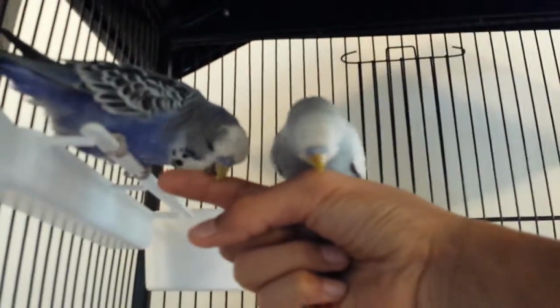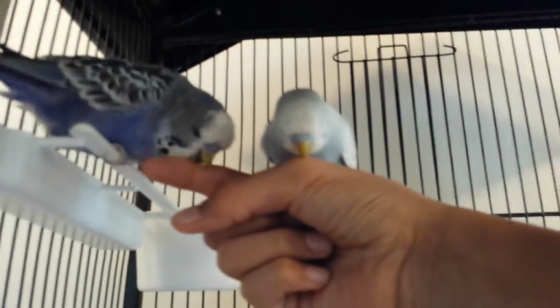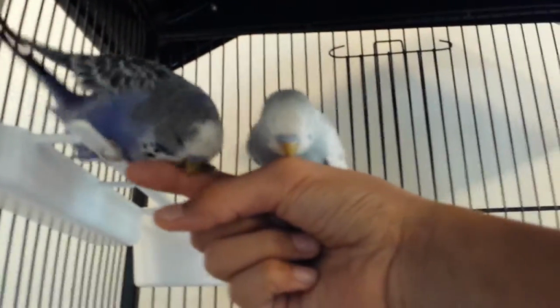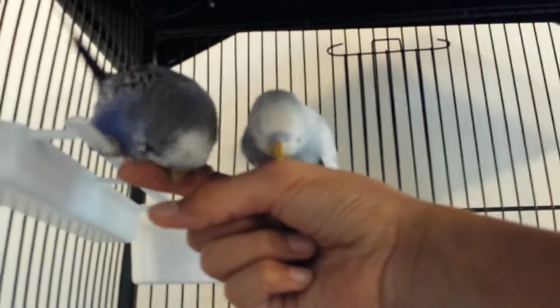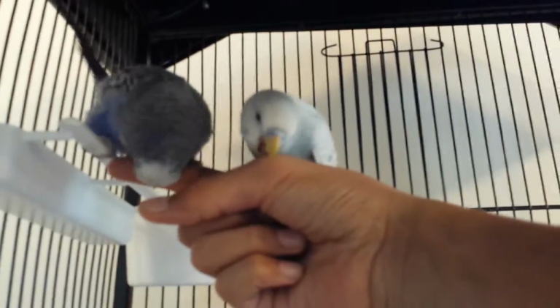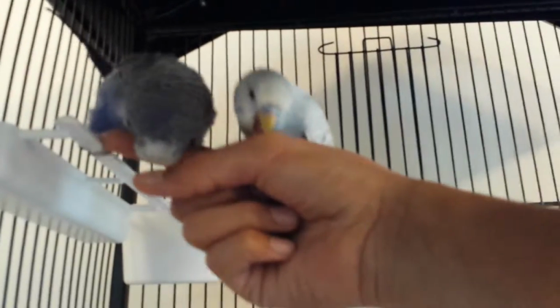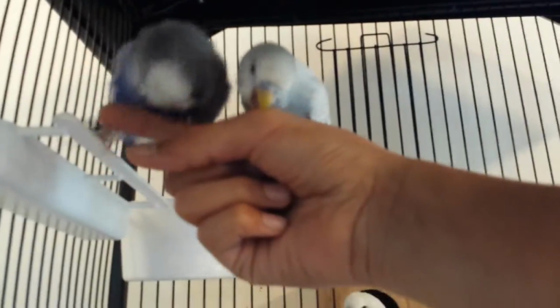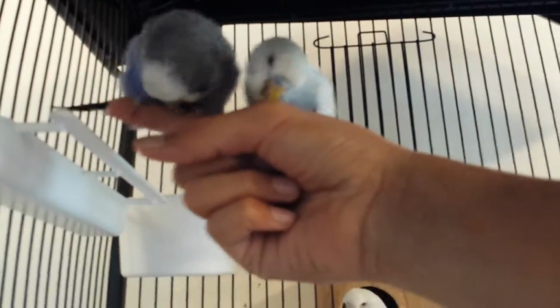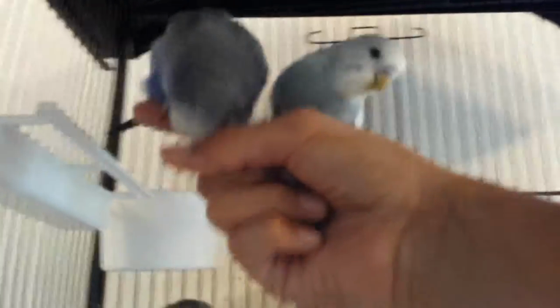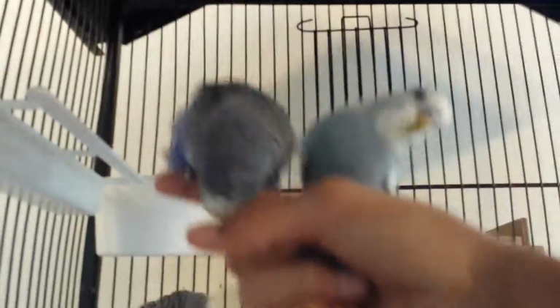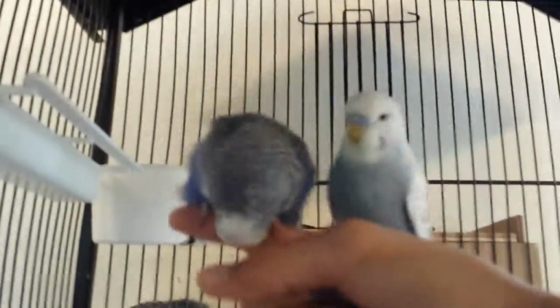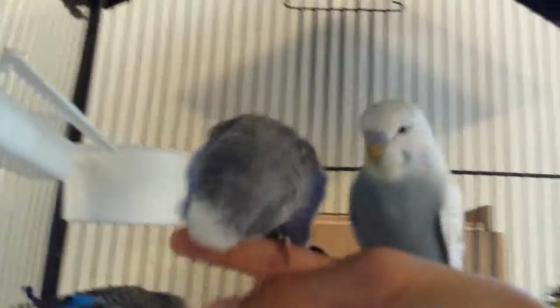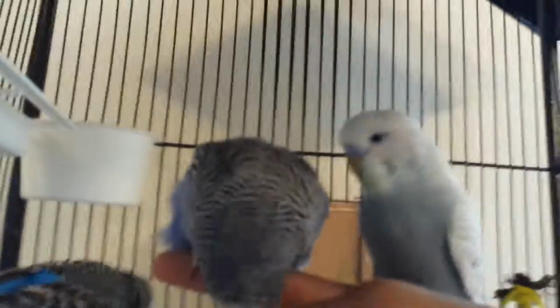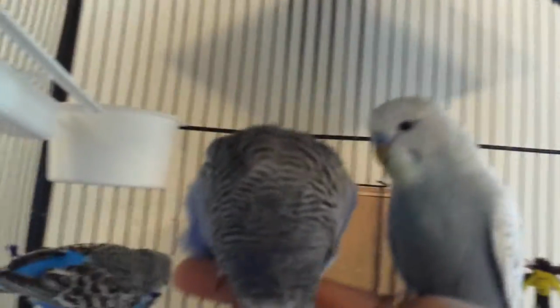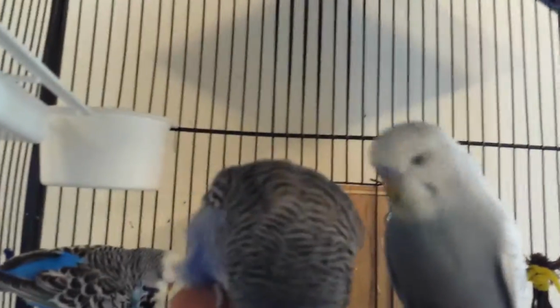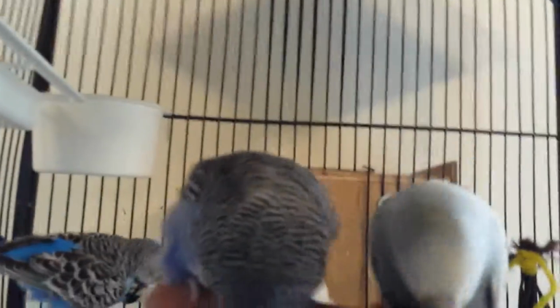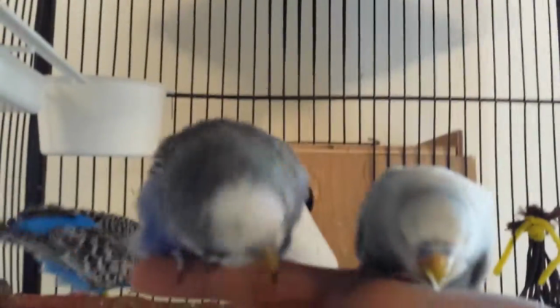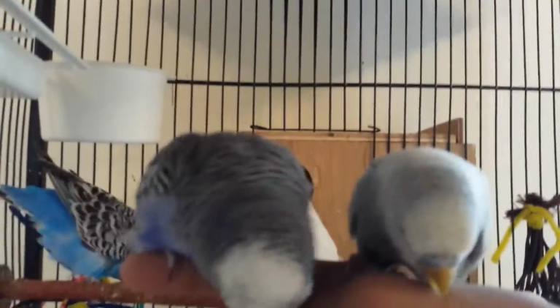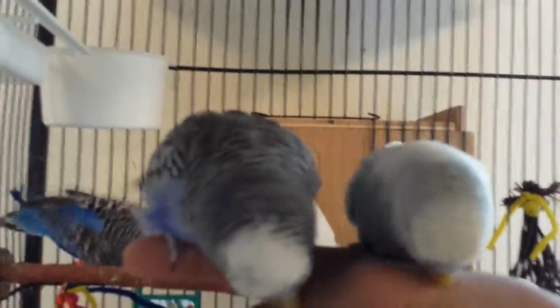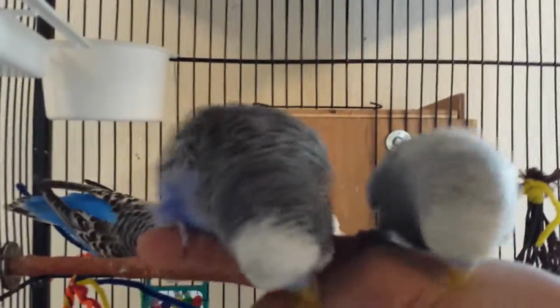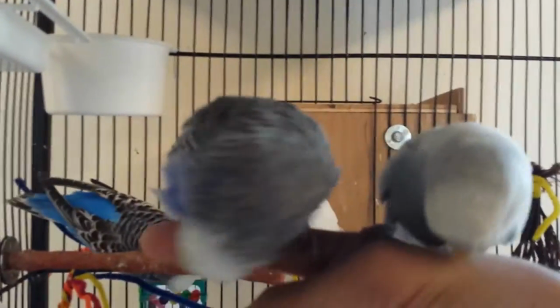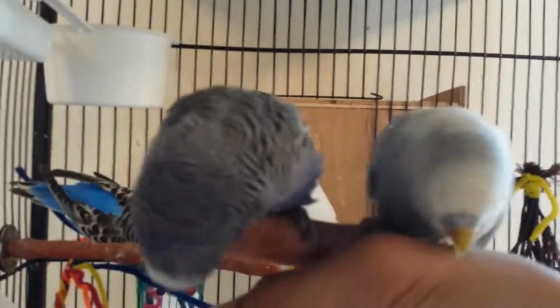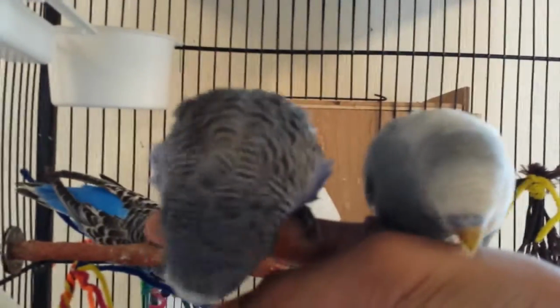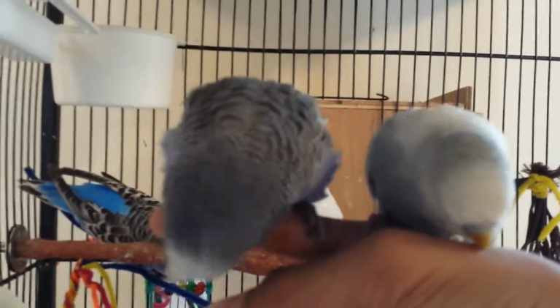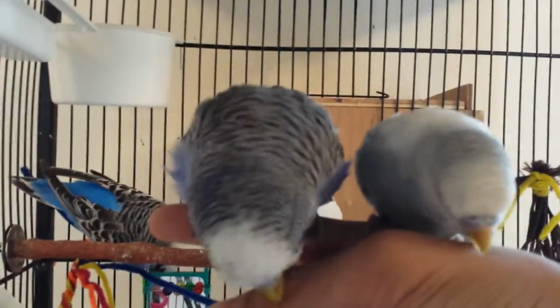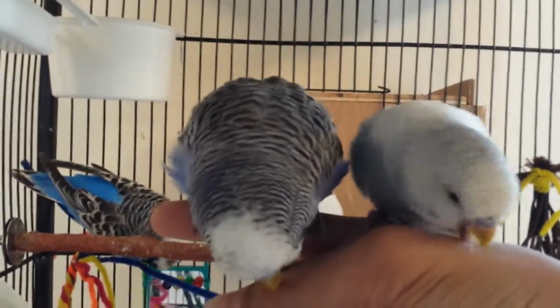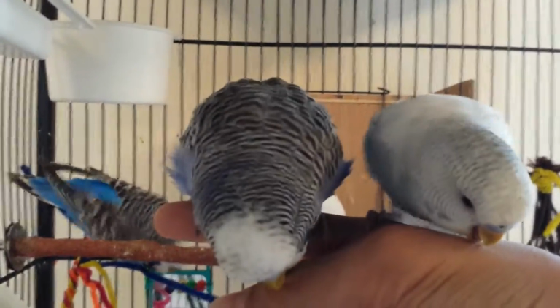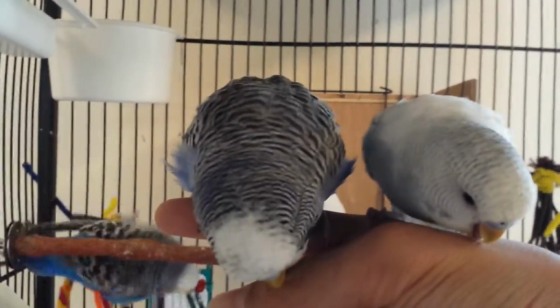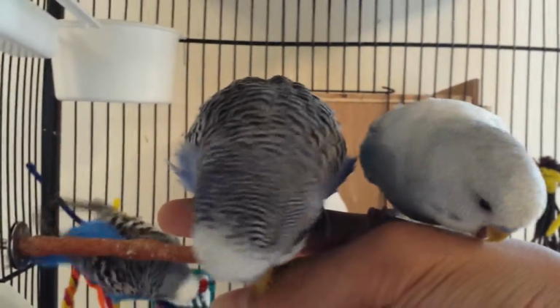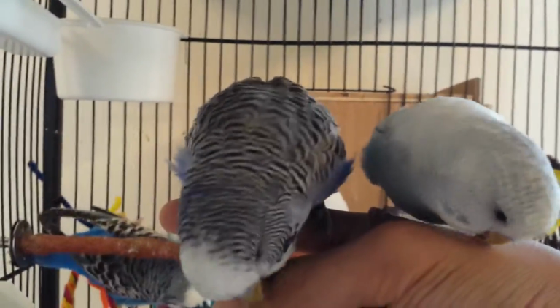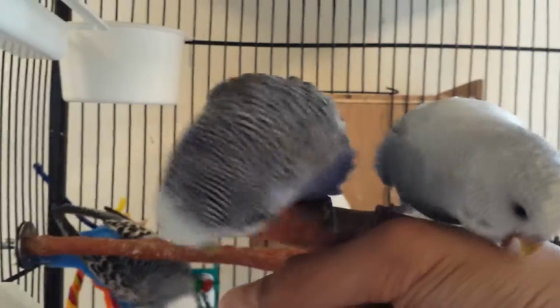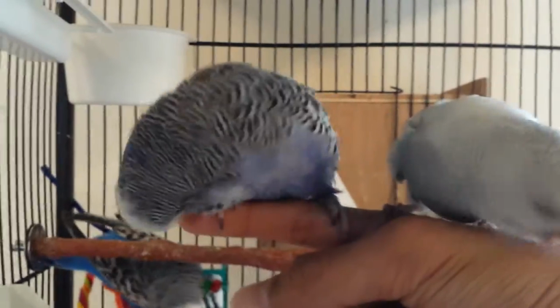I hope you like my new budgies and my new perch and the new toy. I'll see you guys in another video. Bye.